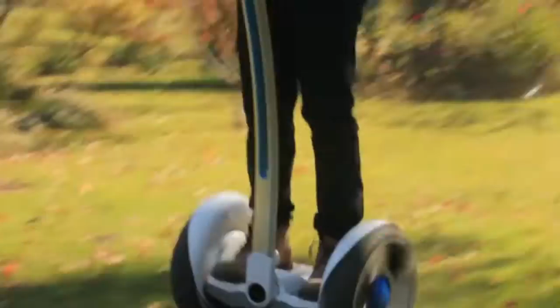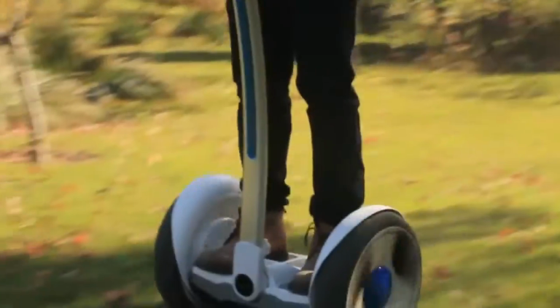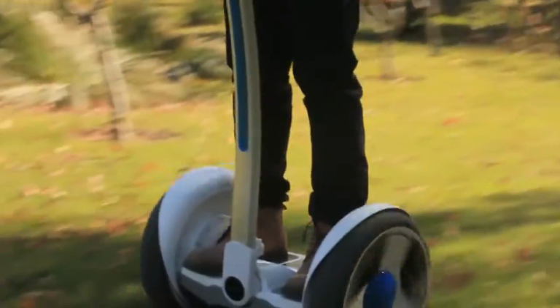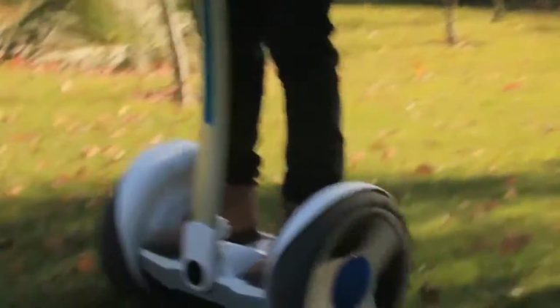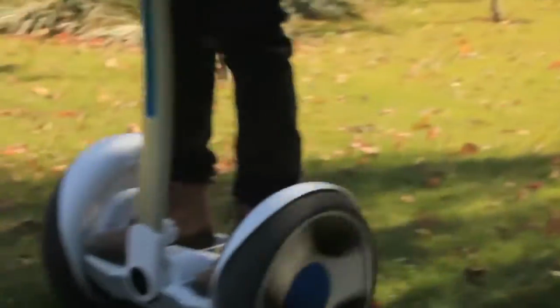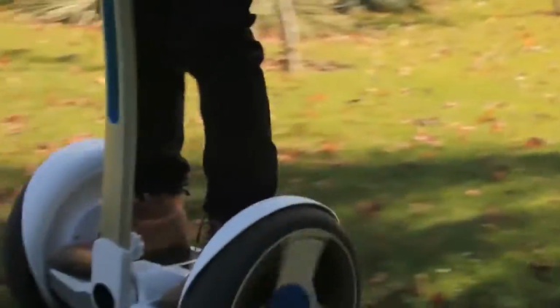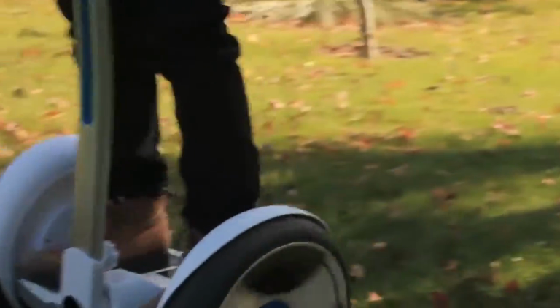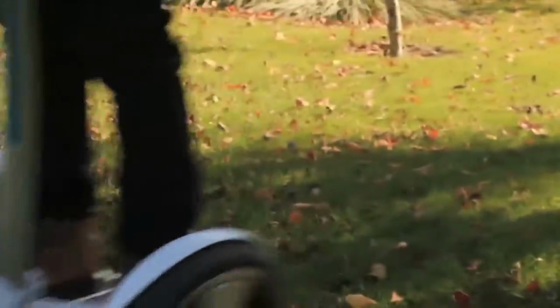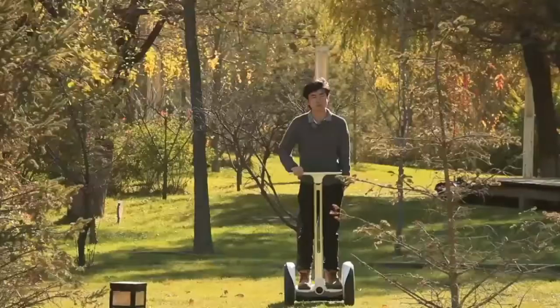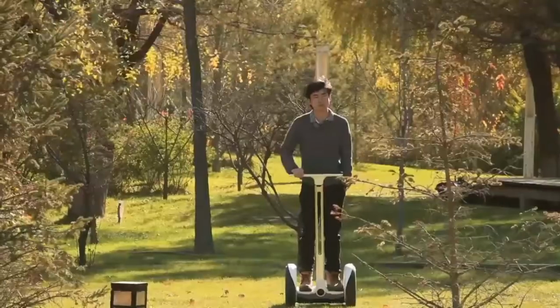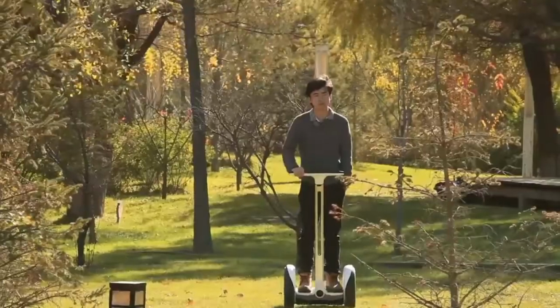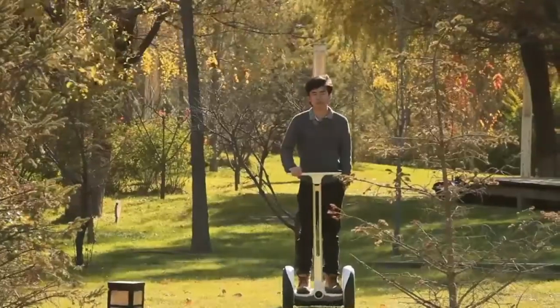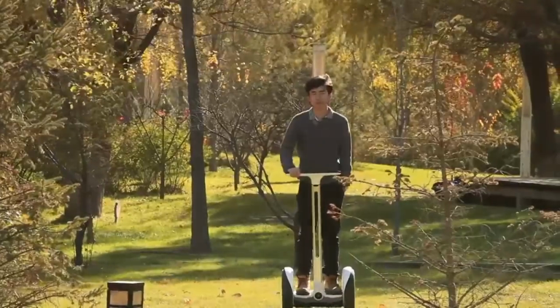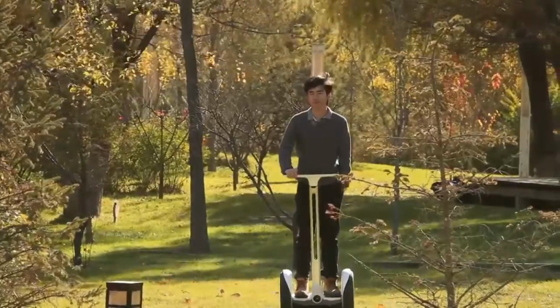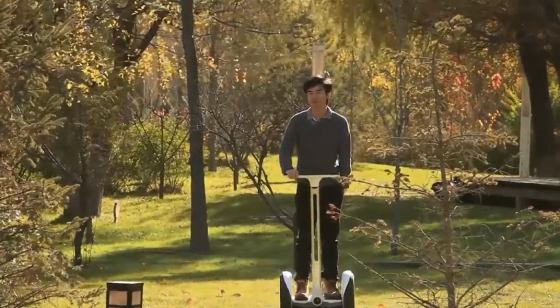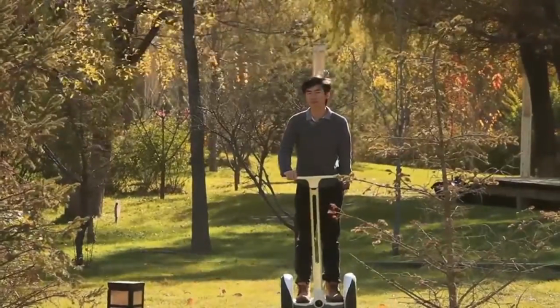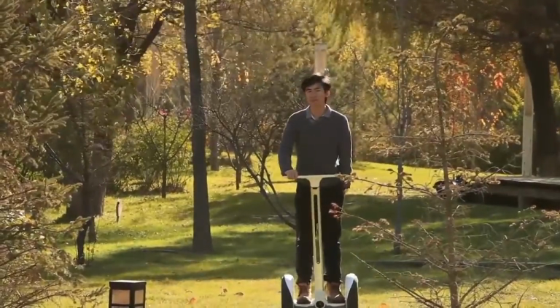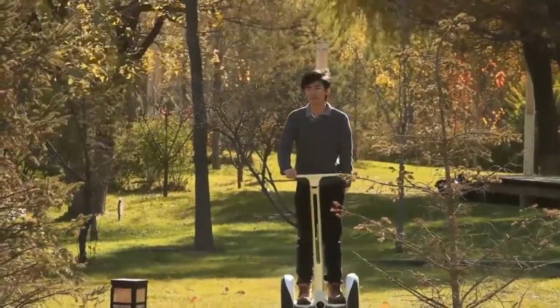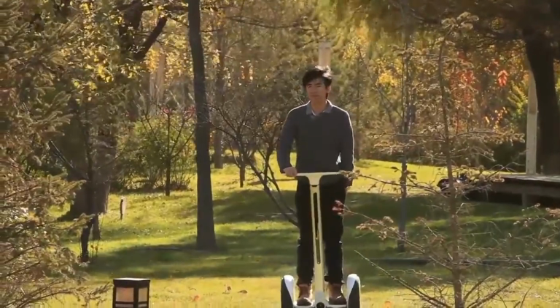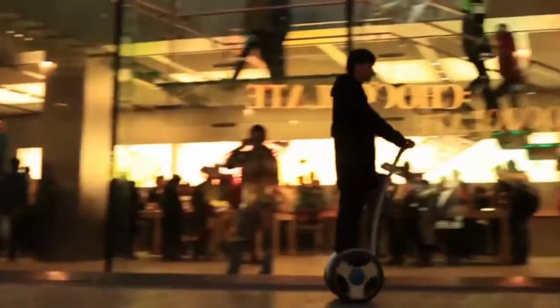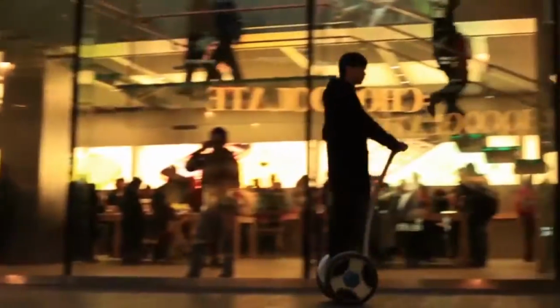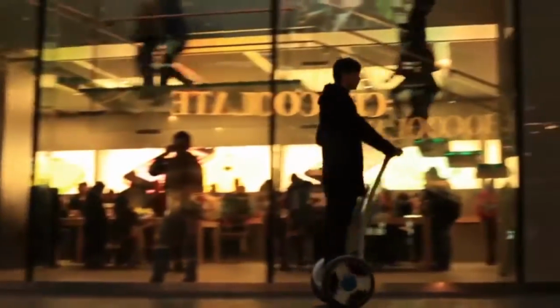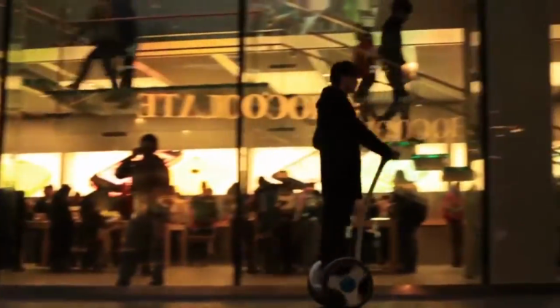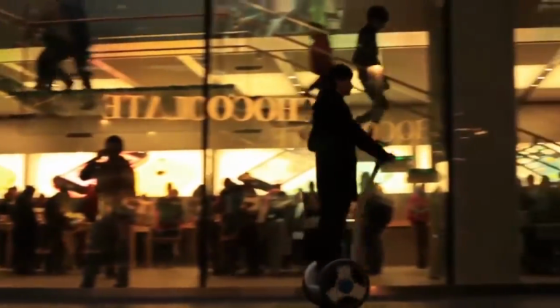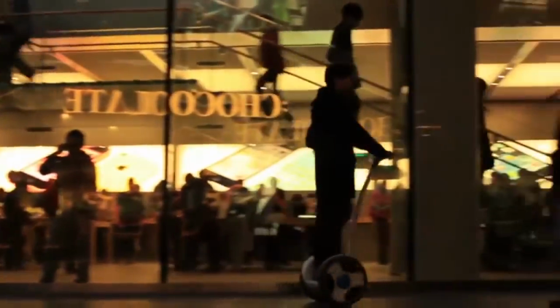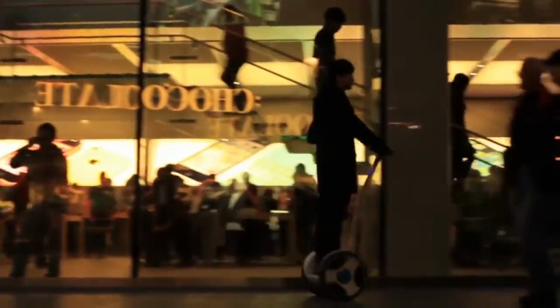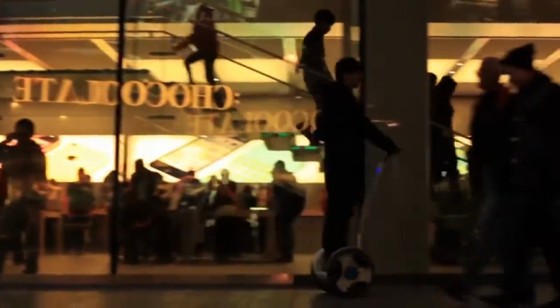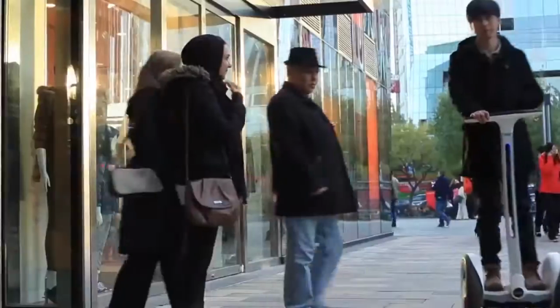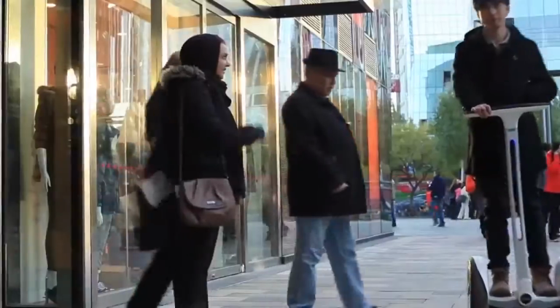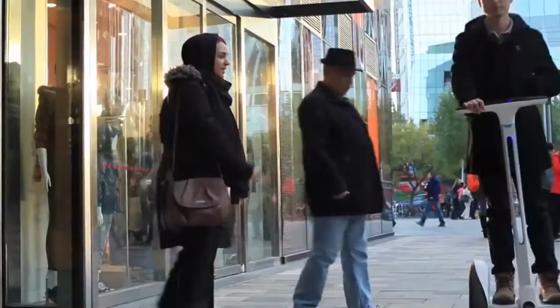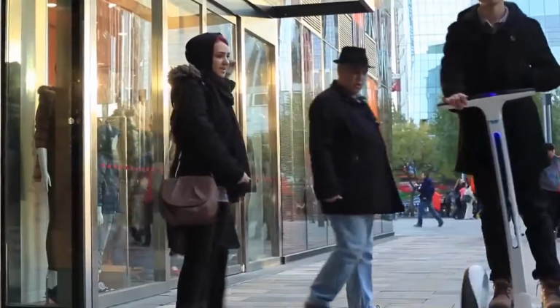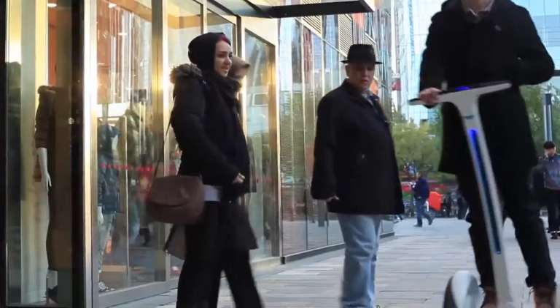It can be used for commuting to work, exploring new scenic areas, or simply for entertainment purposes.